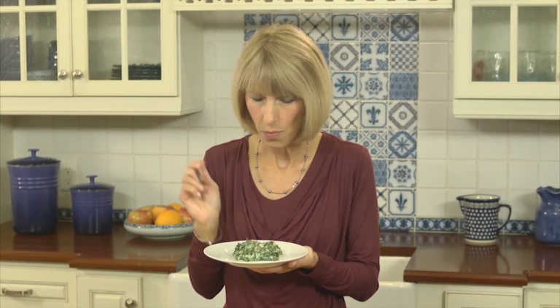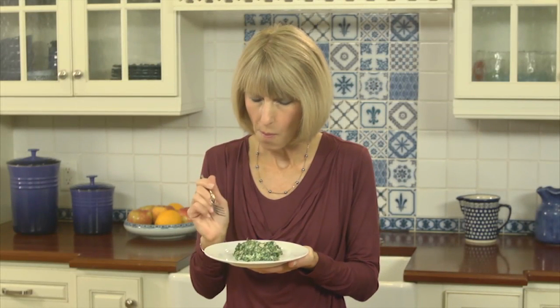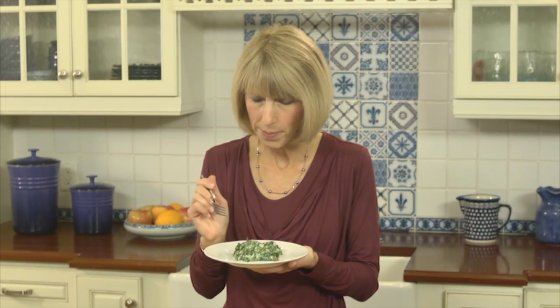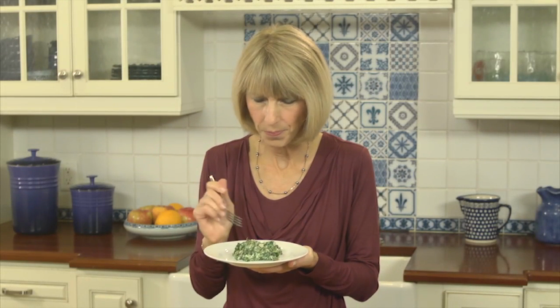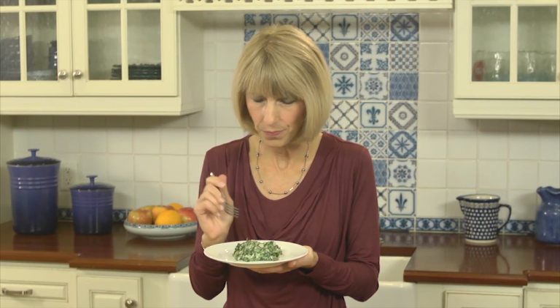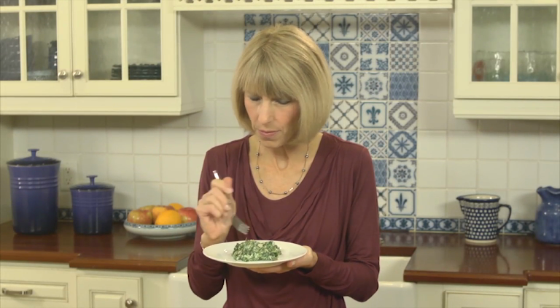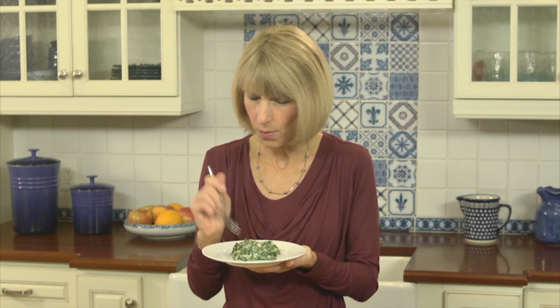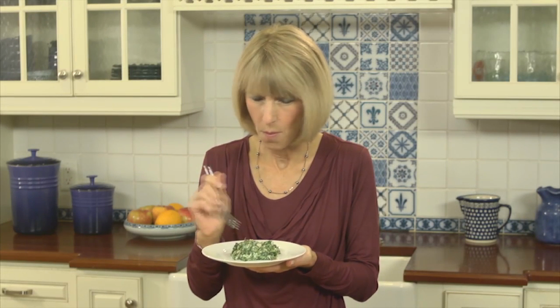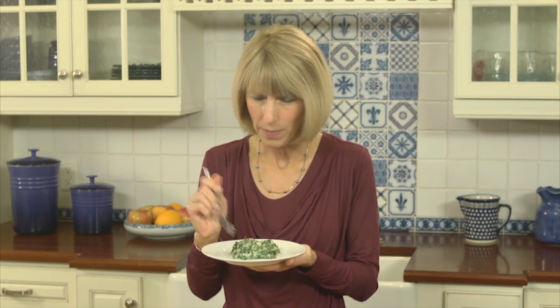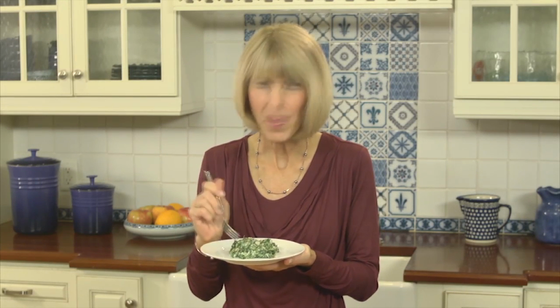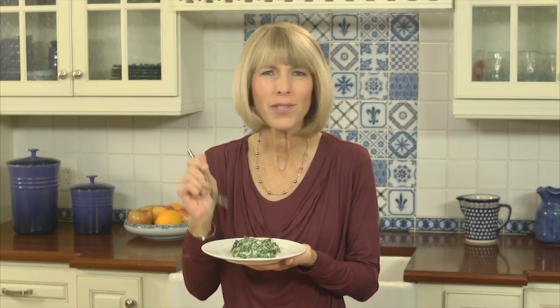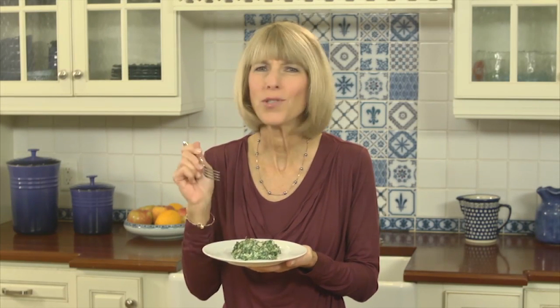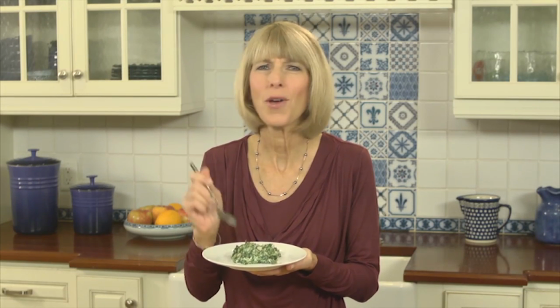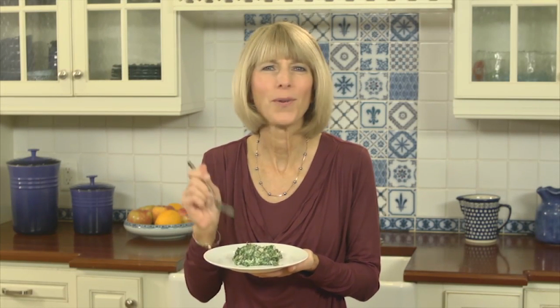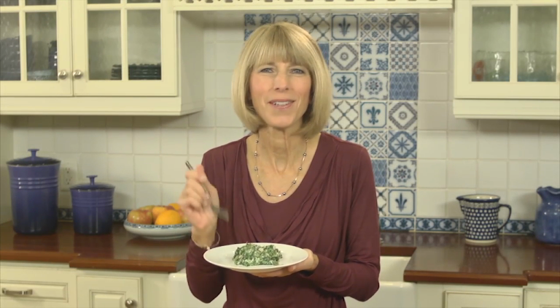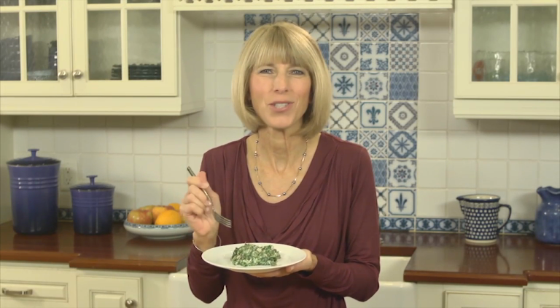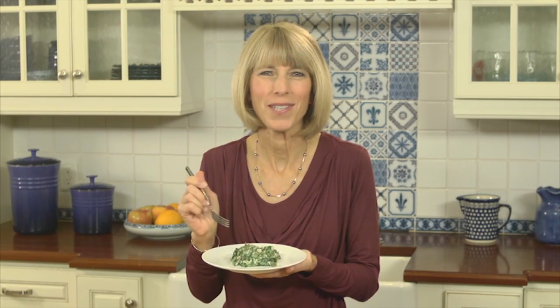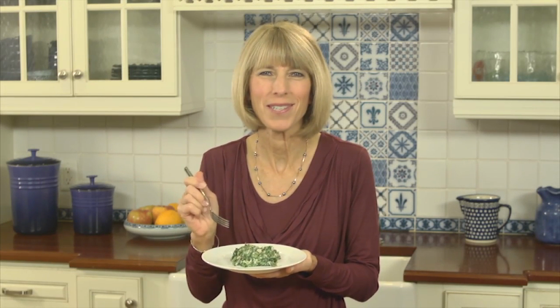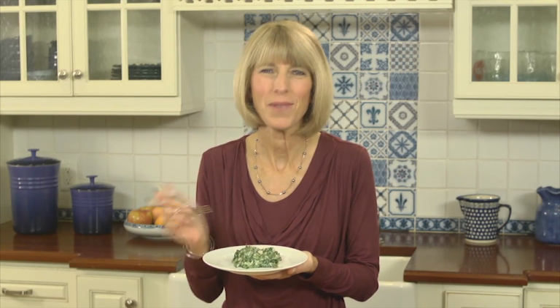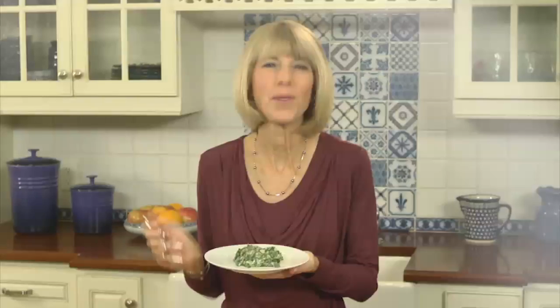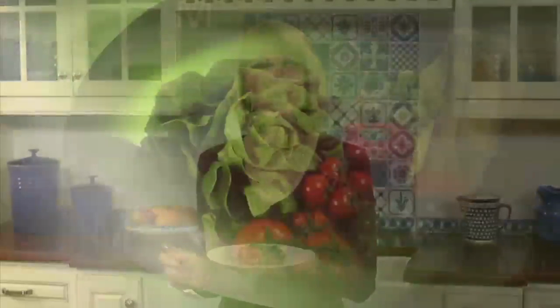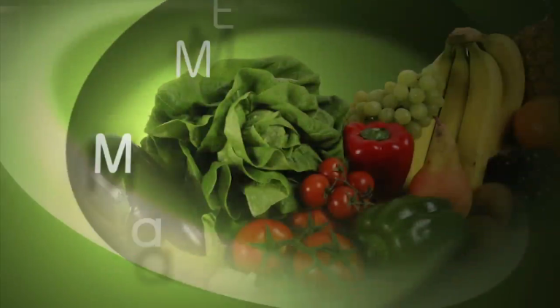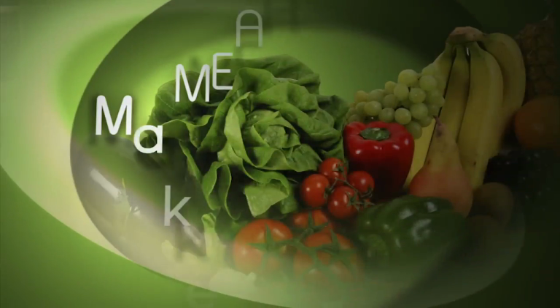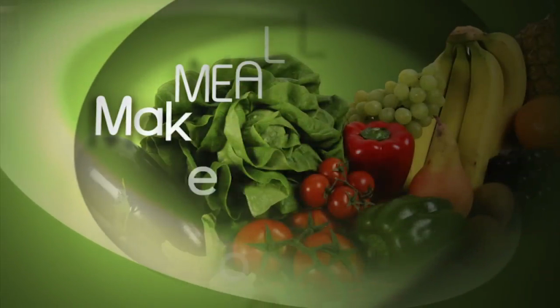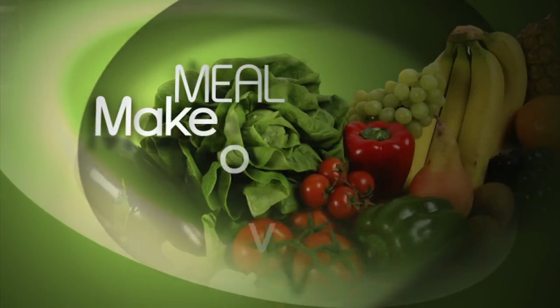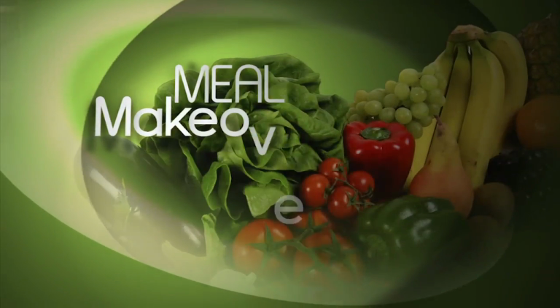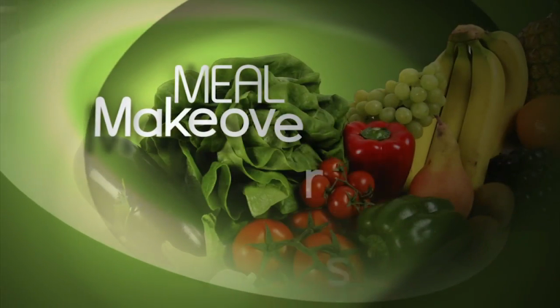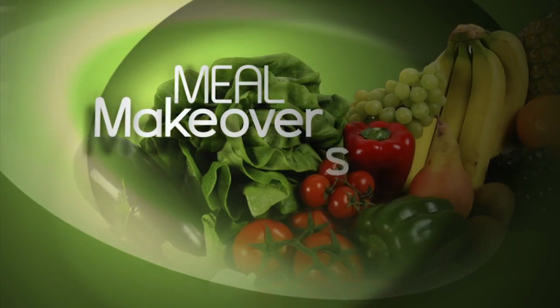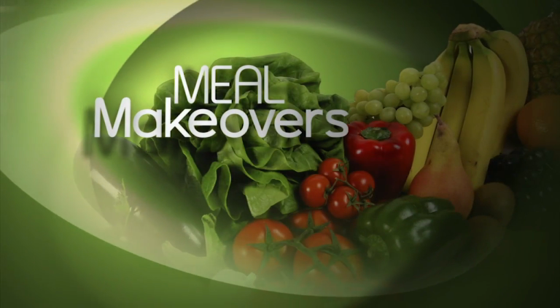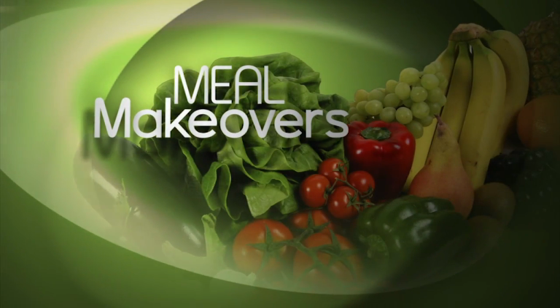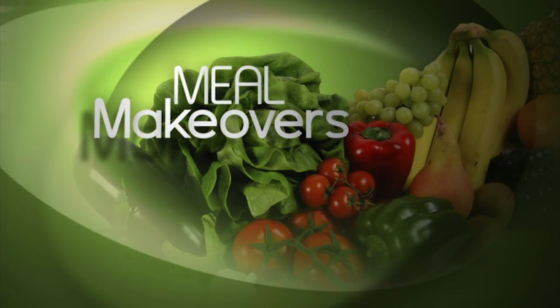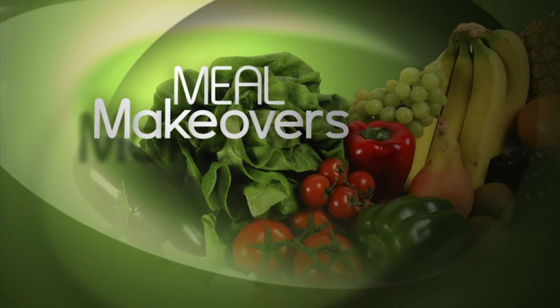My slimmed-down version is rich in flavor and the perfect side dish for any meal. That is so delicious. For Meal Makeovers, I'm Liz Weiss.